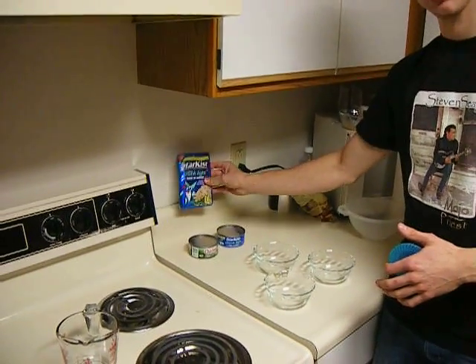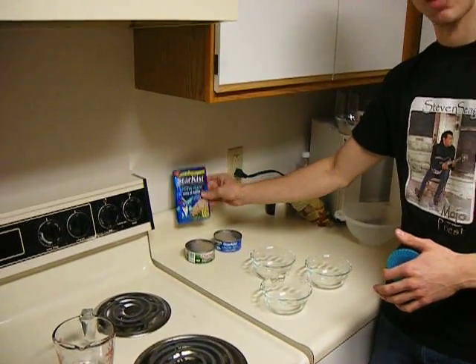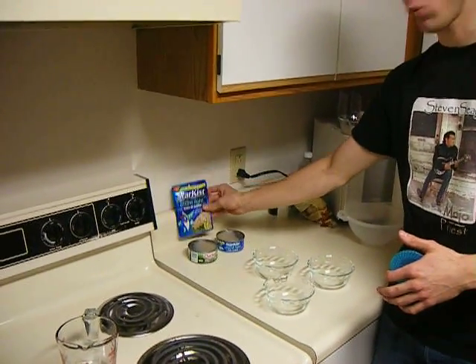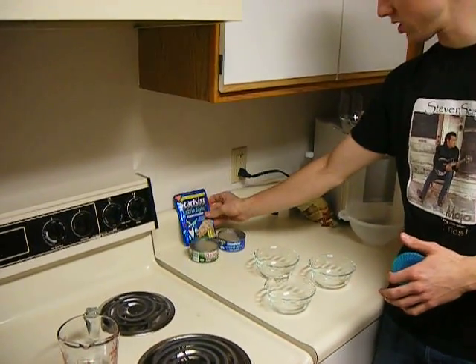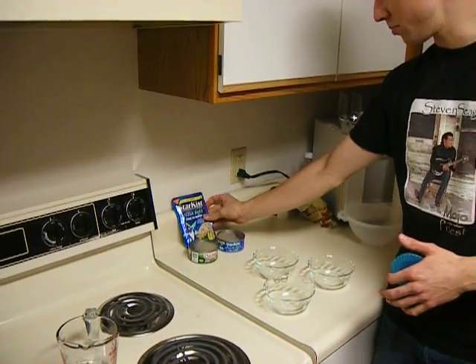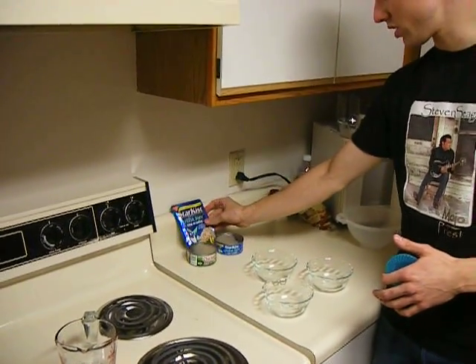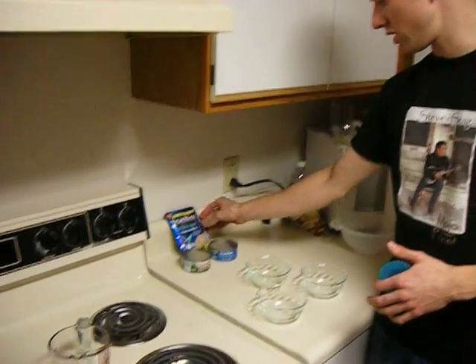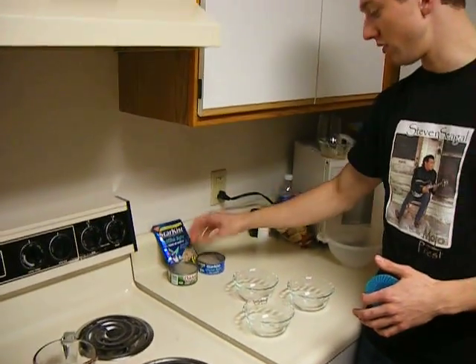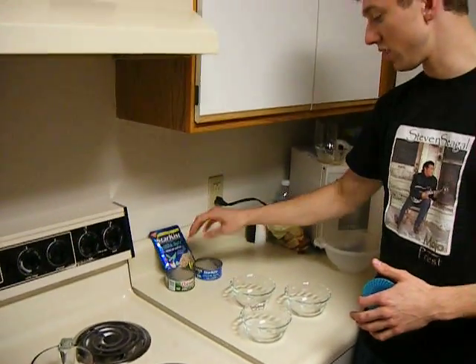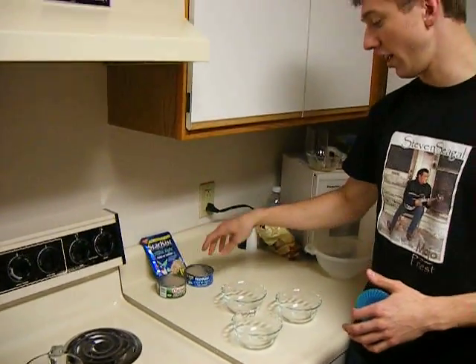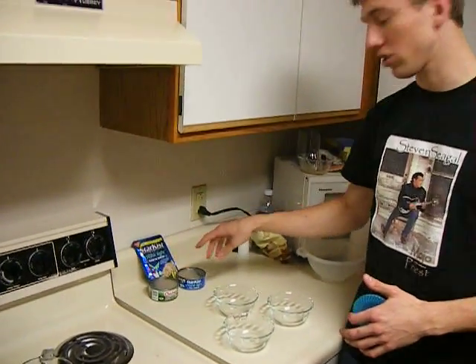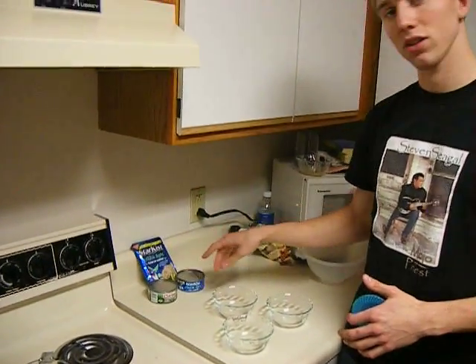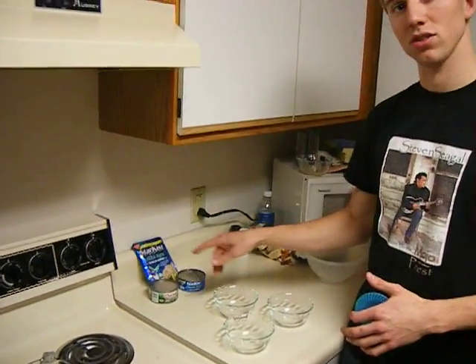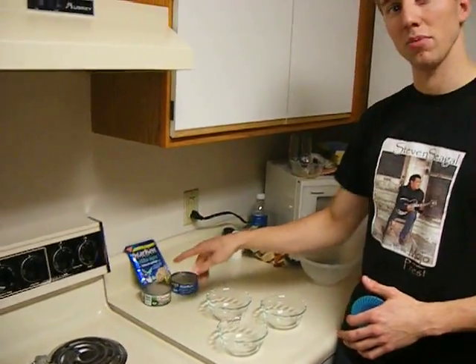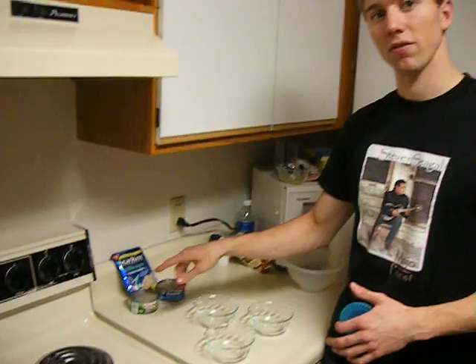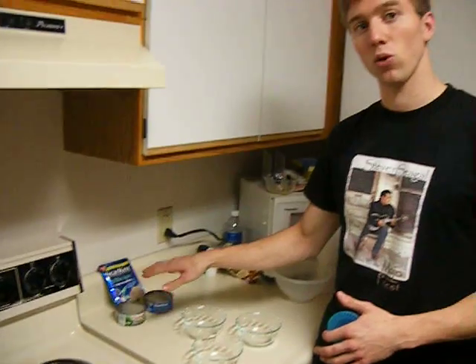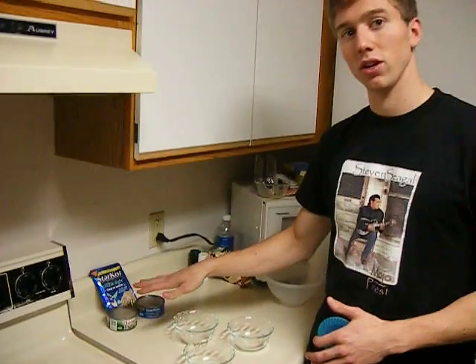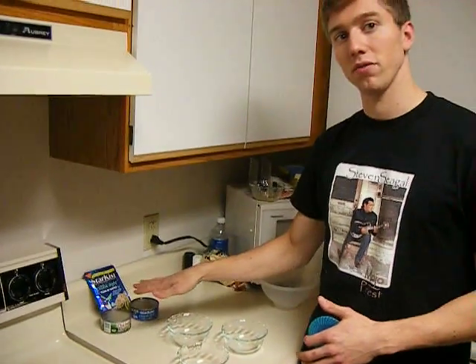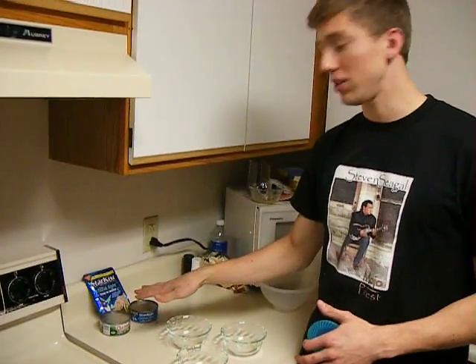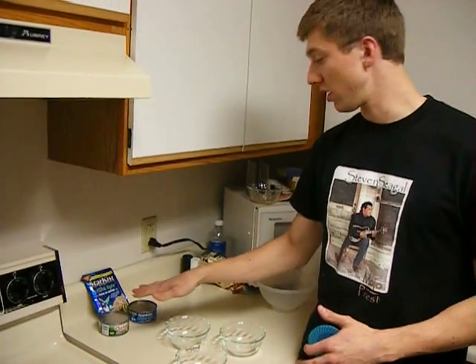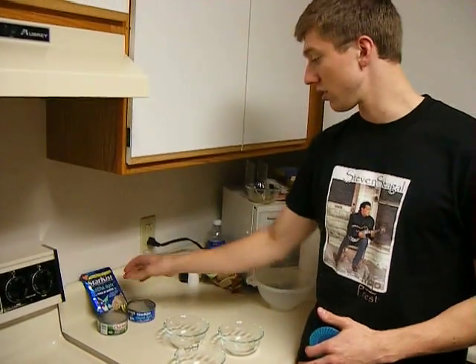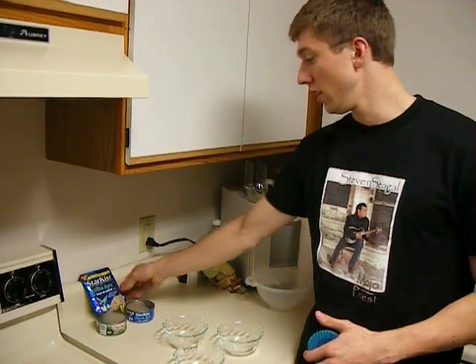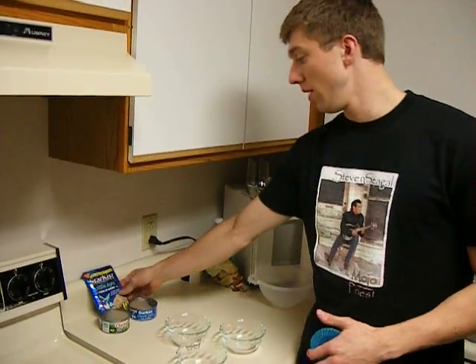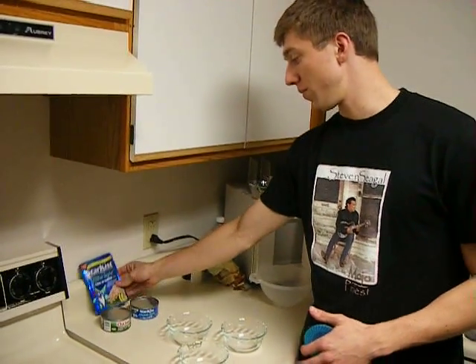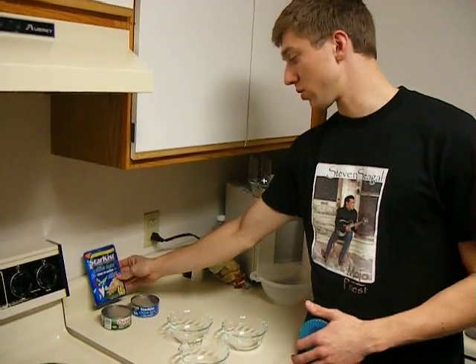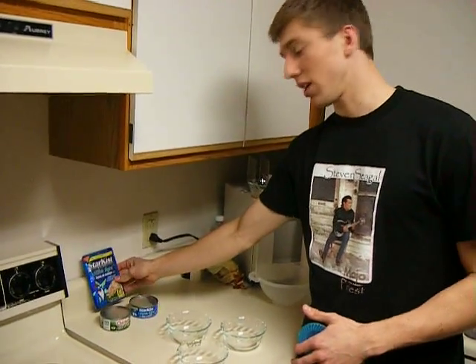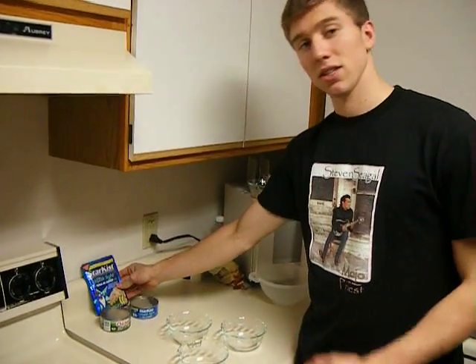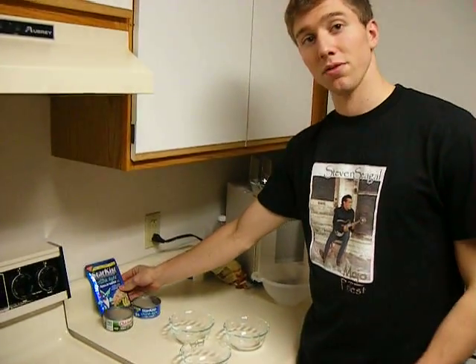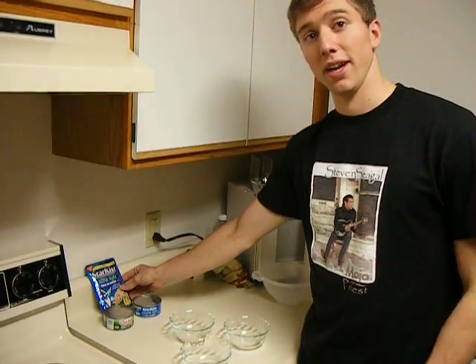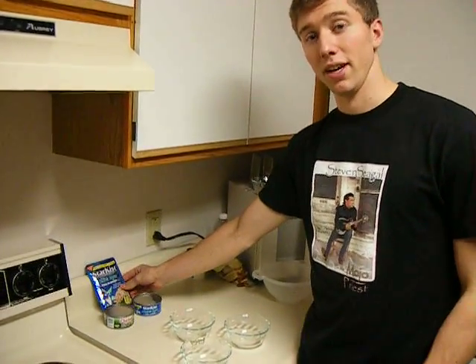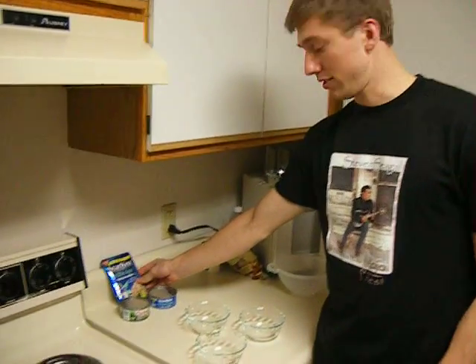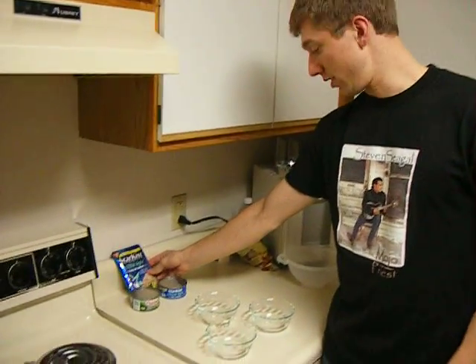This one costs about twice as much as each of these cans cost. These are about $0.40 to $0.50, and this was on sale for $0.88.